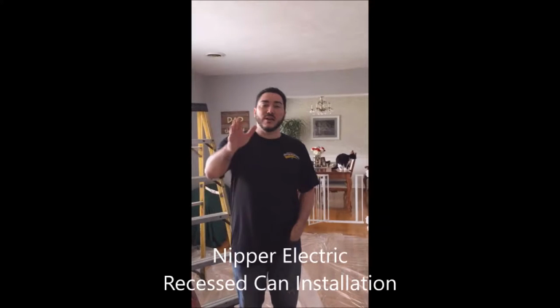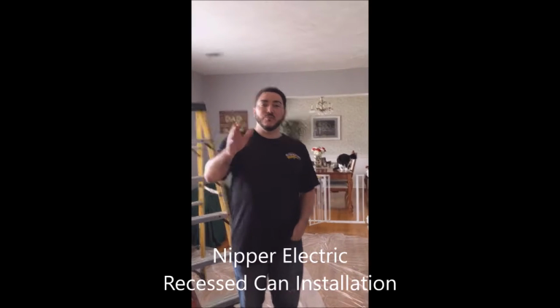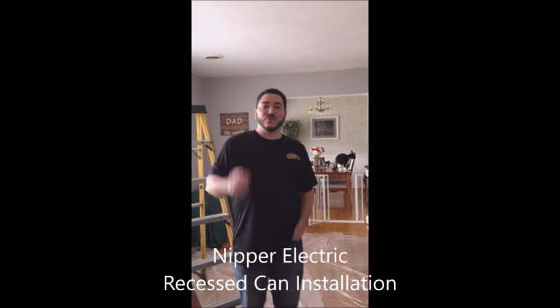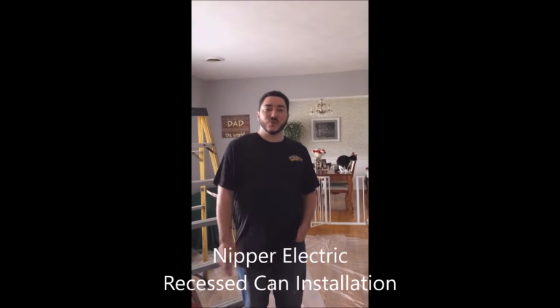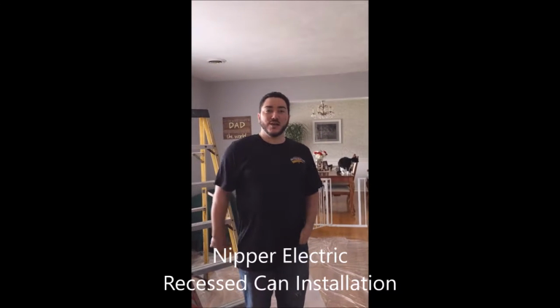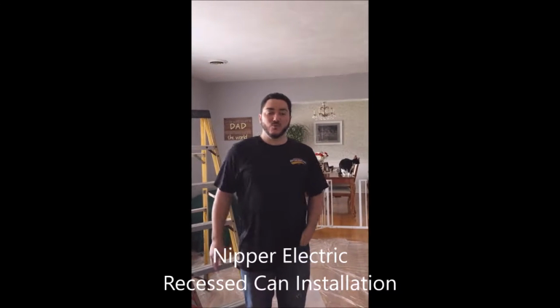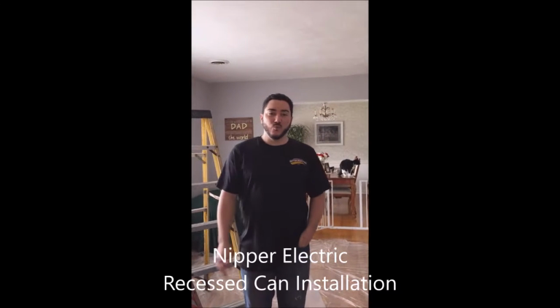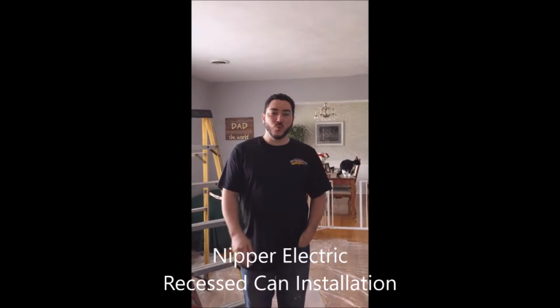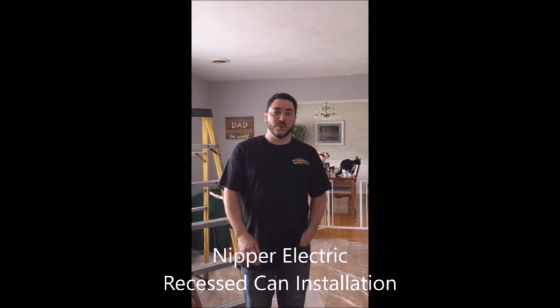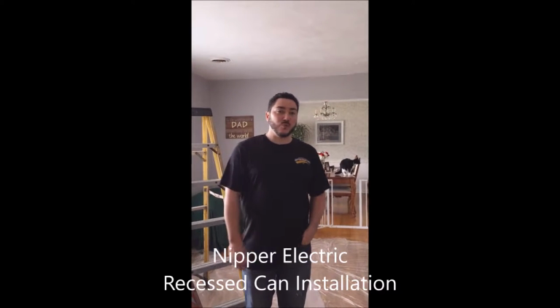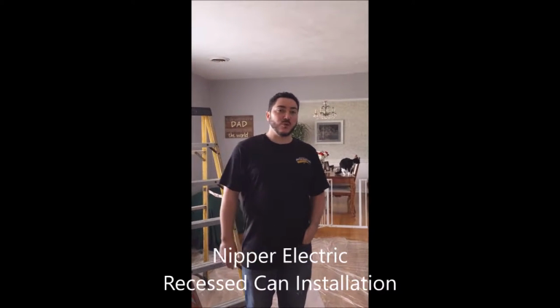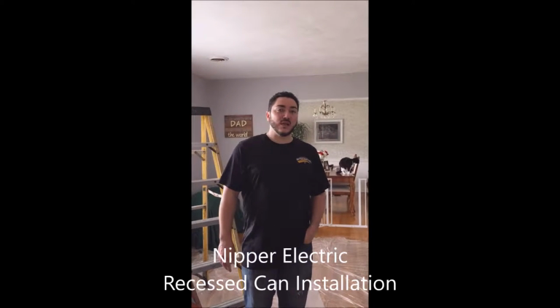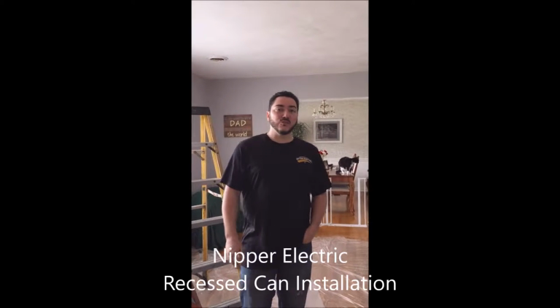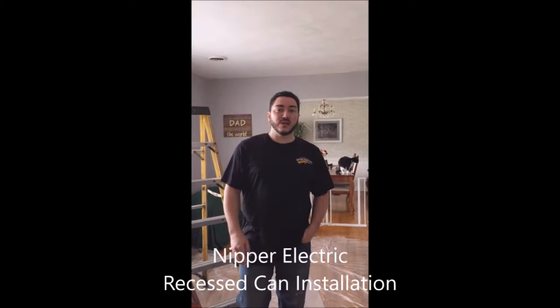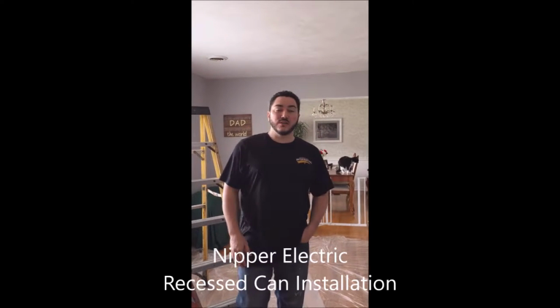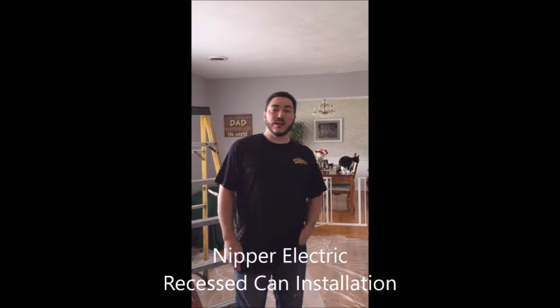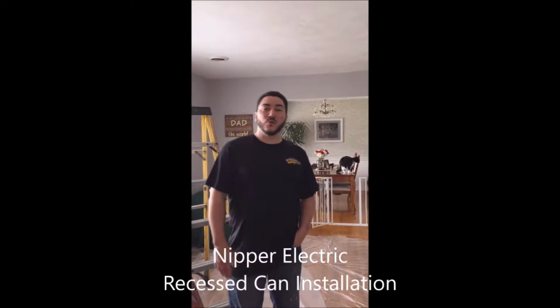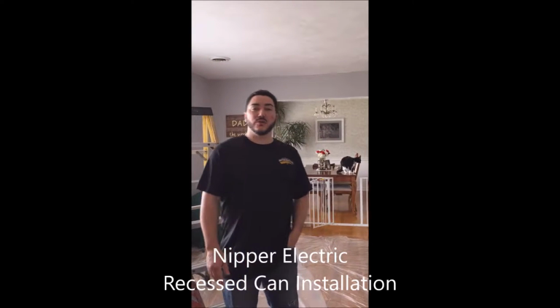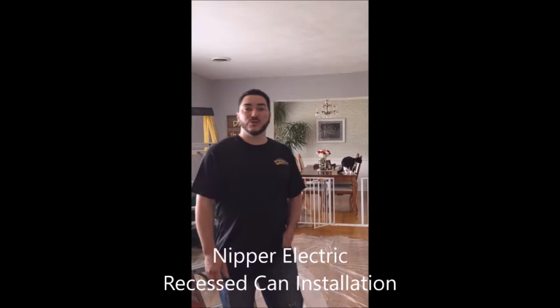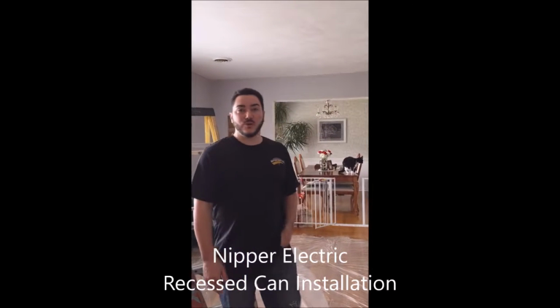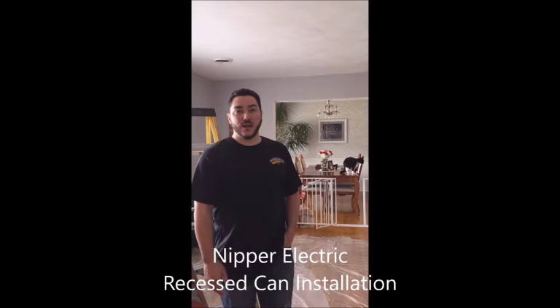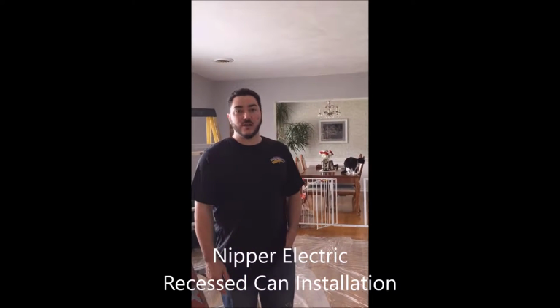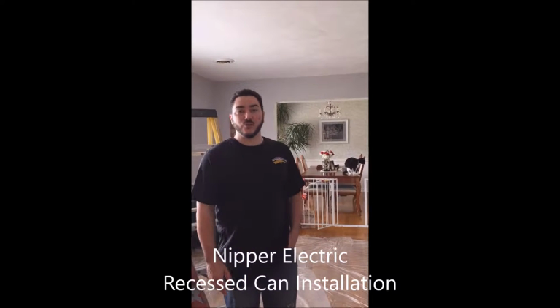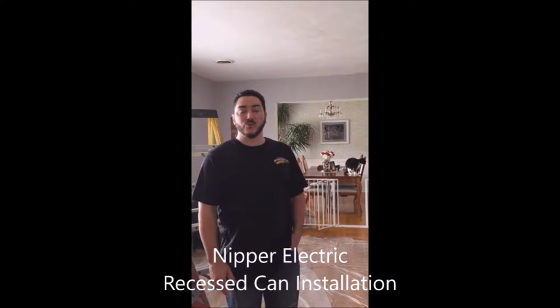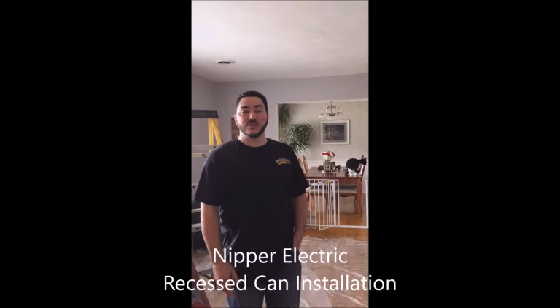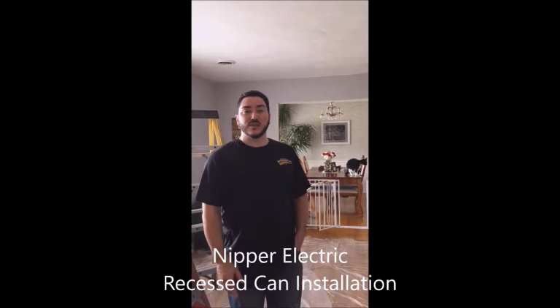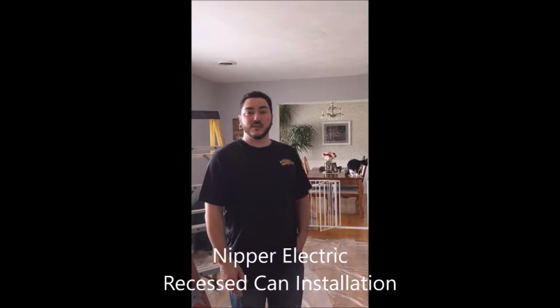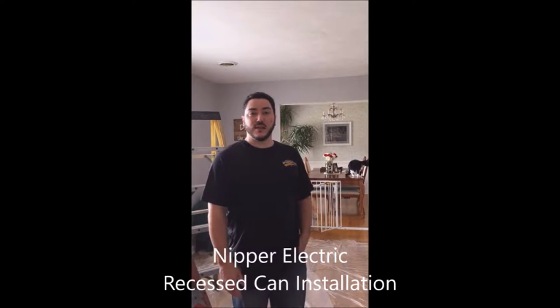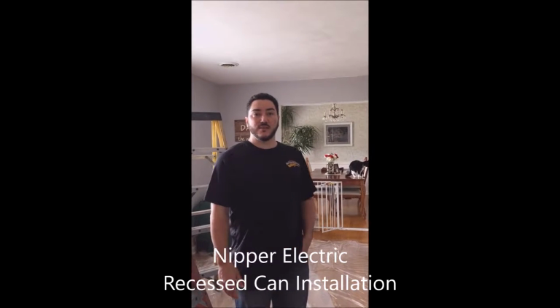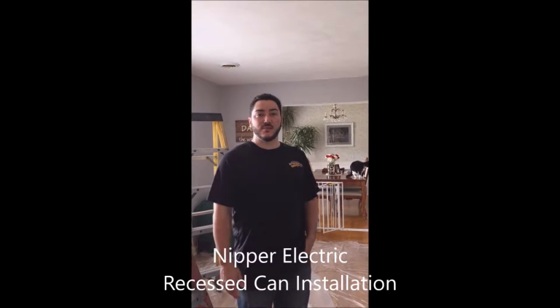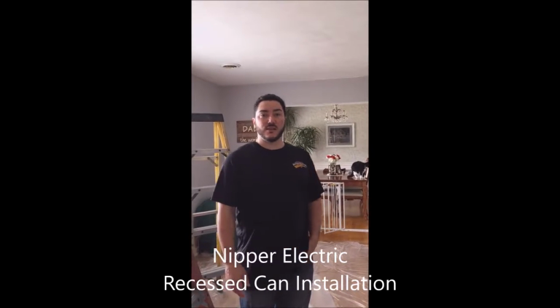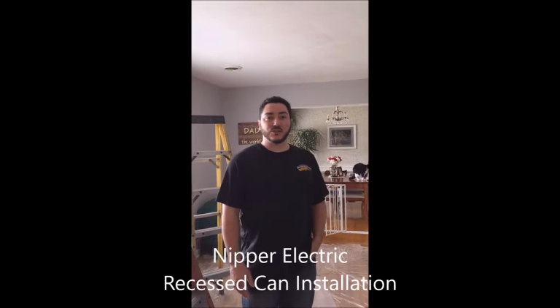My name is Trey and we're with Nipper Electric, and today we're going to show you how to do a recessed can installation.